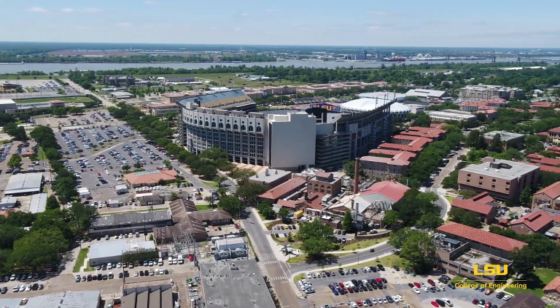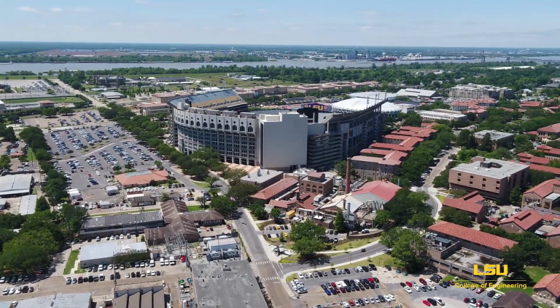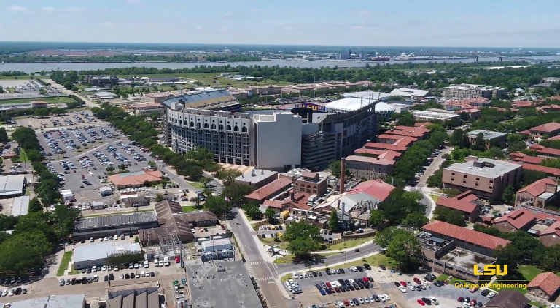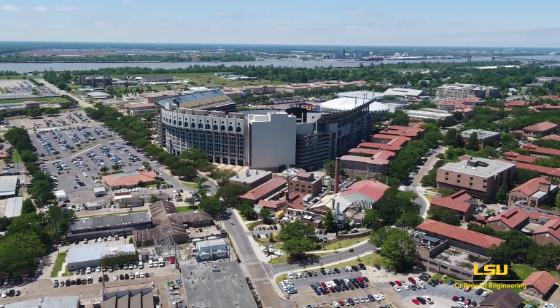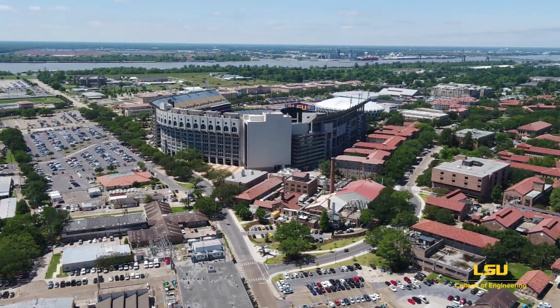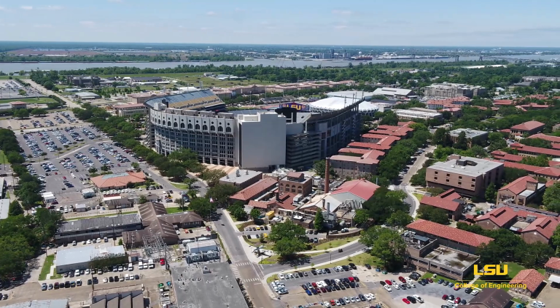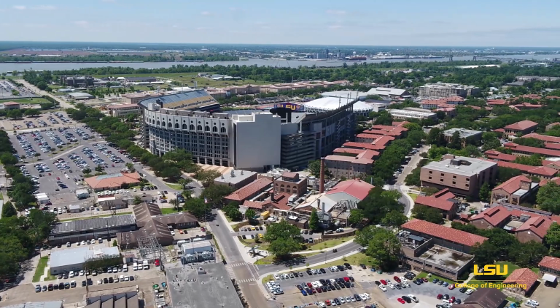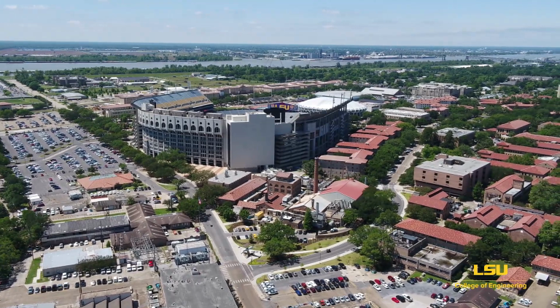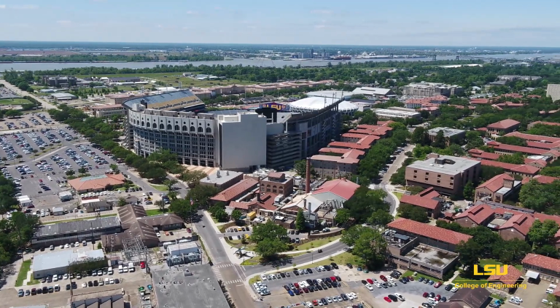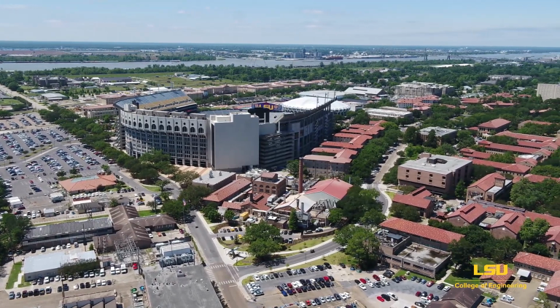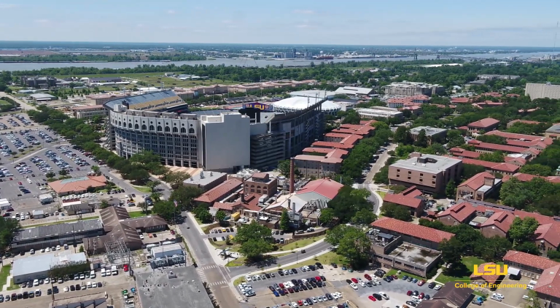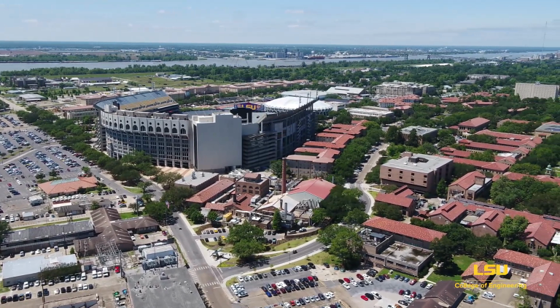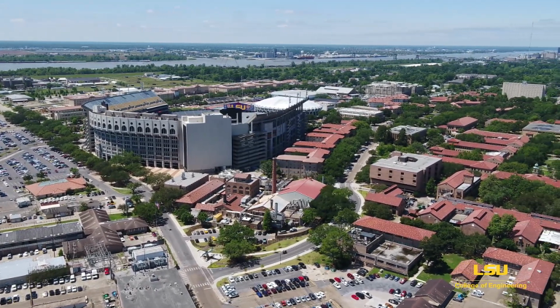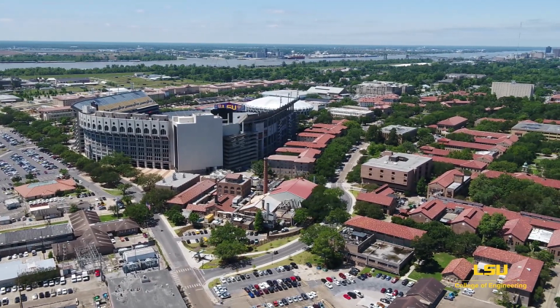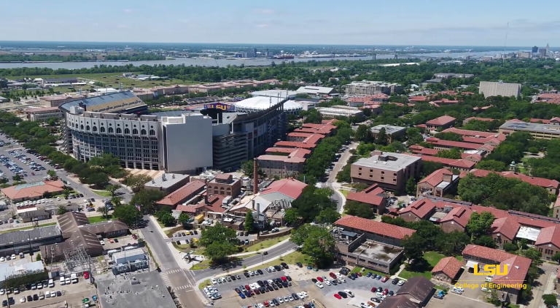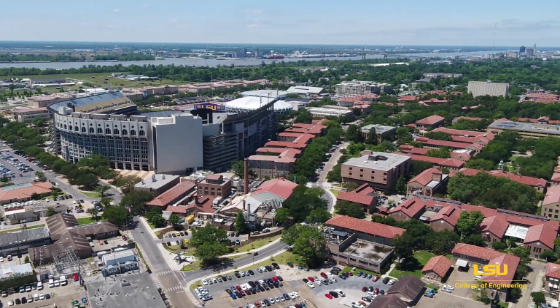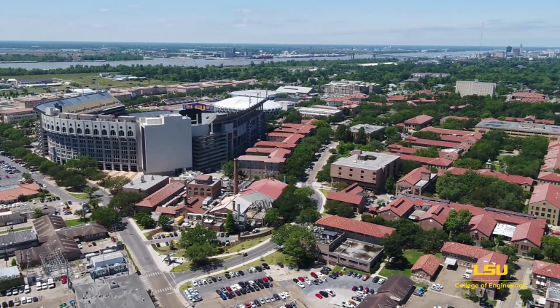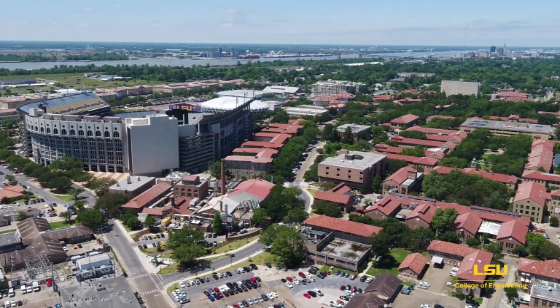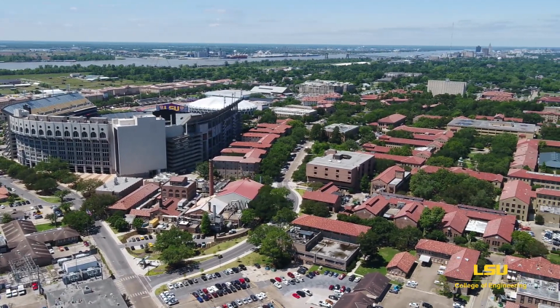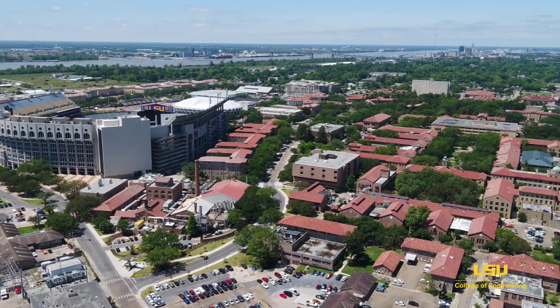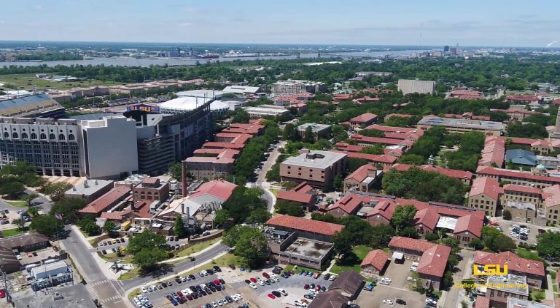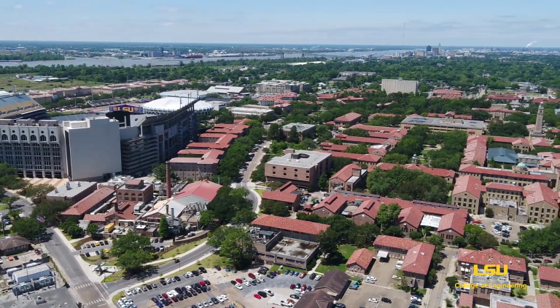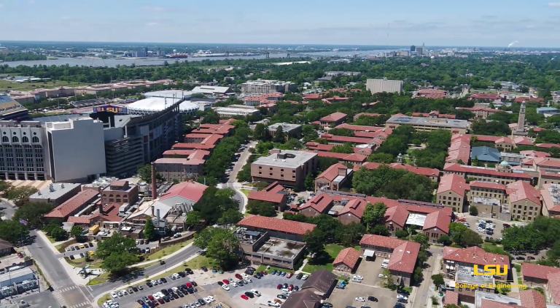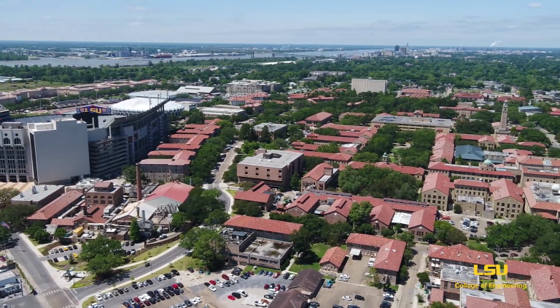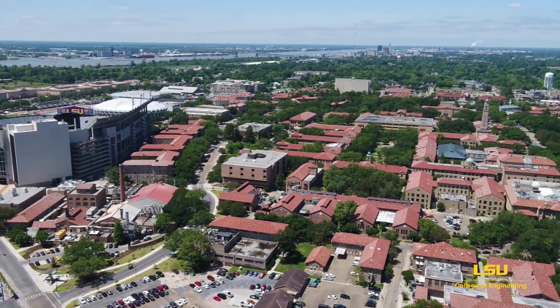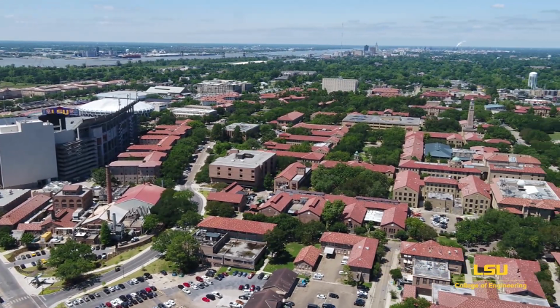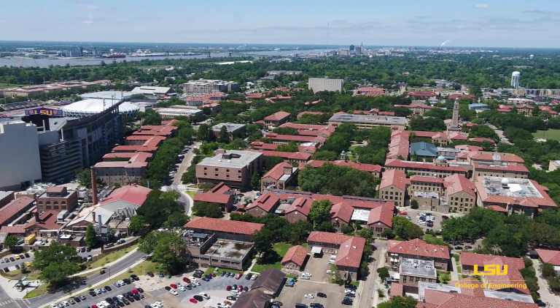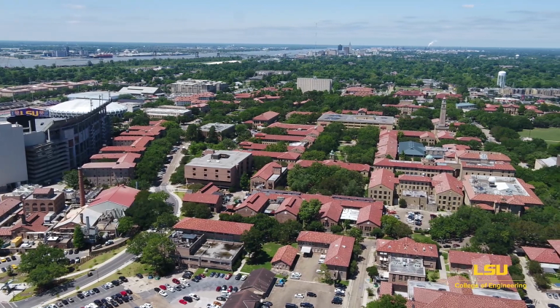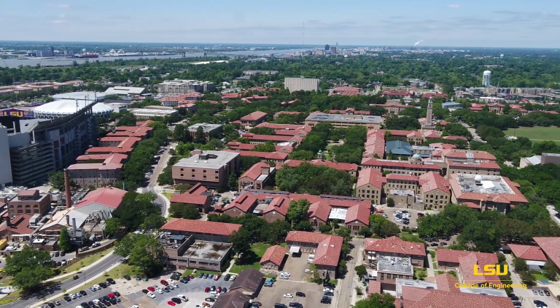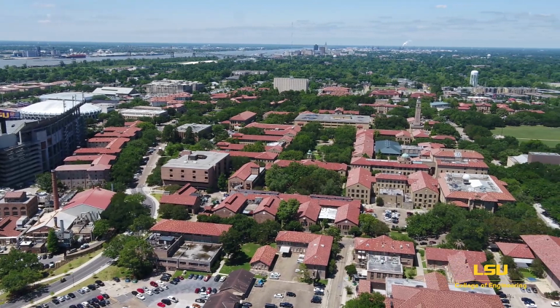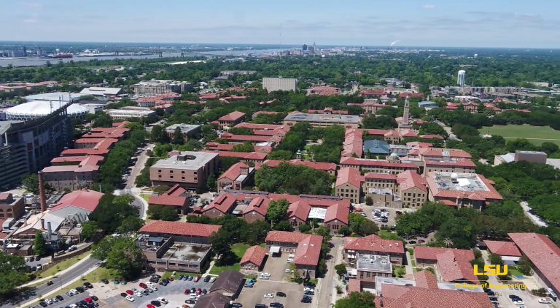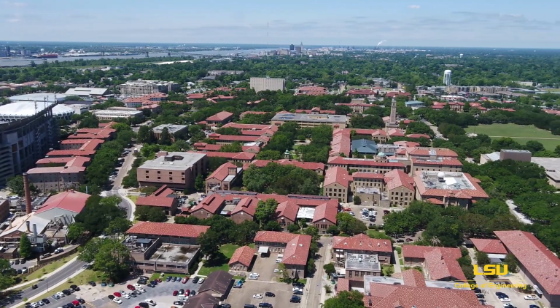Welcome to the LSU campus in Baton Rouge, Louisiana. You're about to take a quick tour of Patrick F. Taylor Hall, home of the LSU College of Engineering.